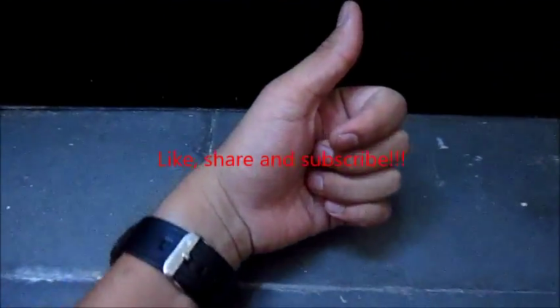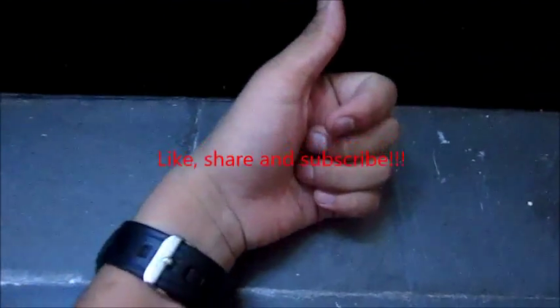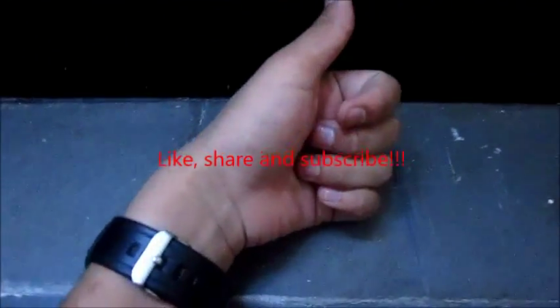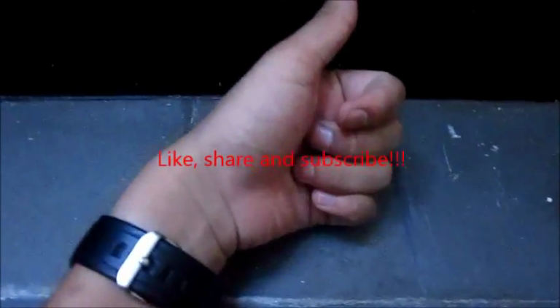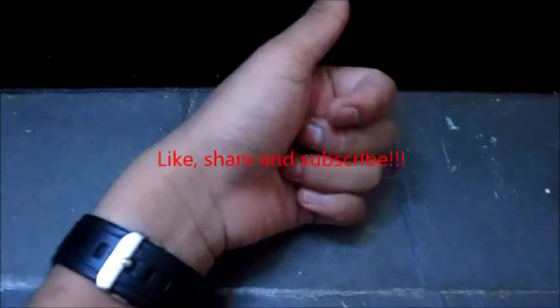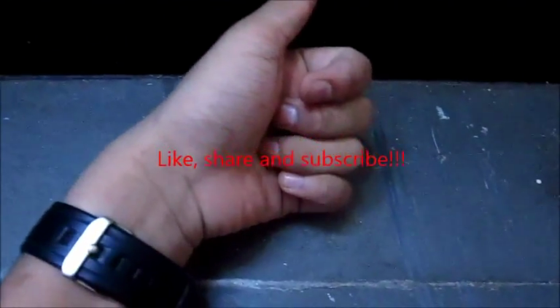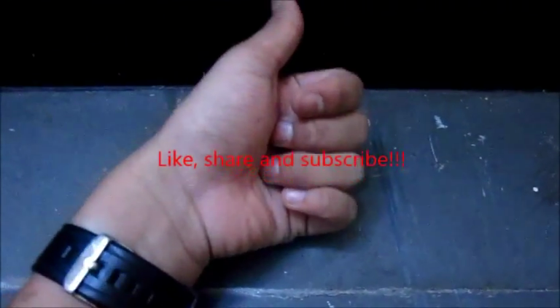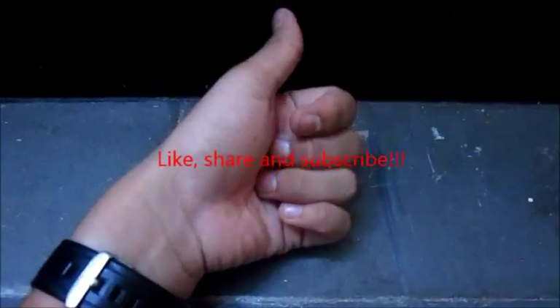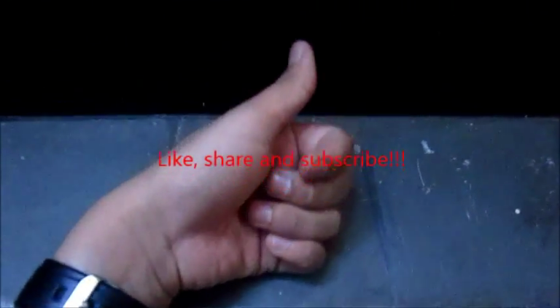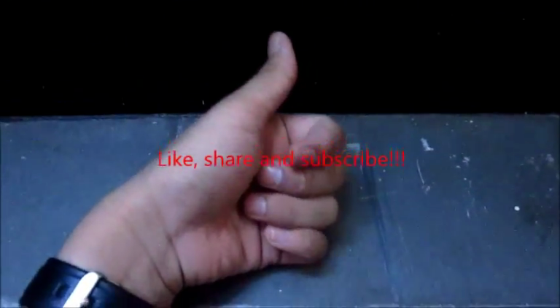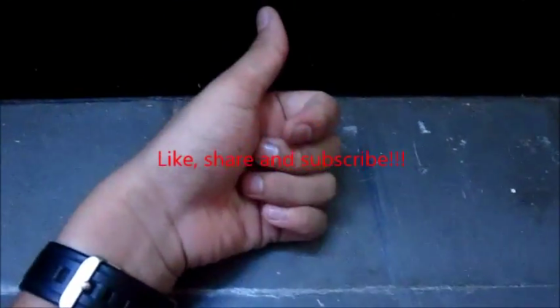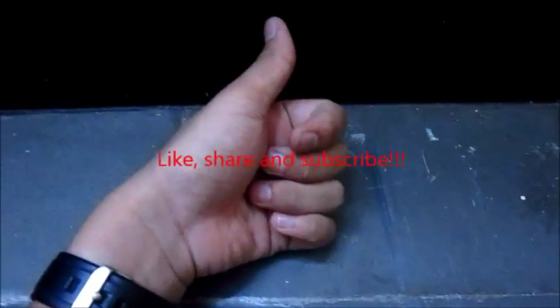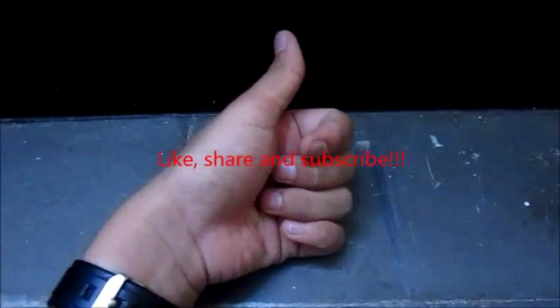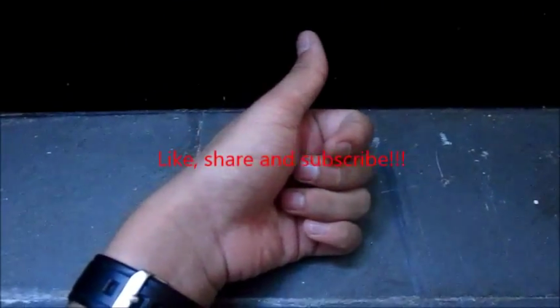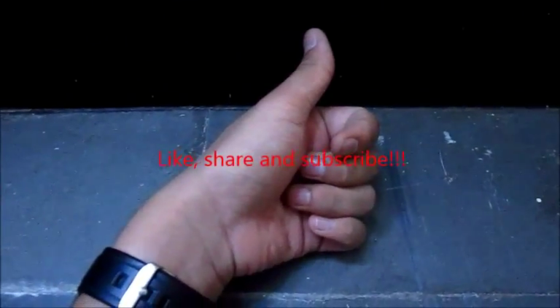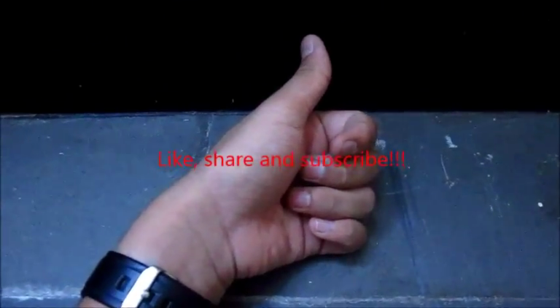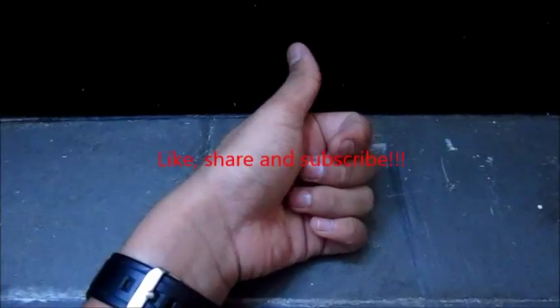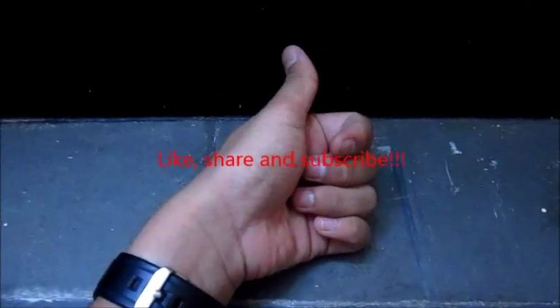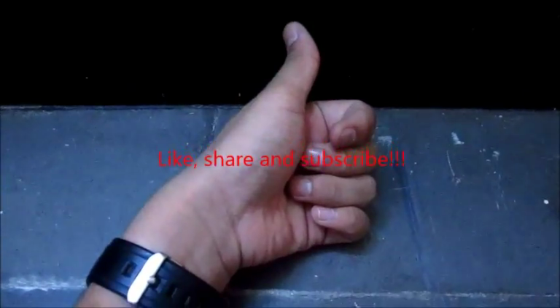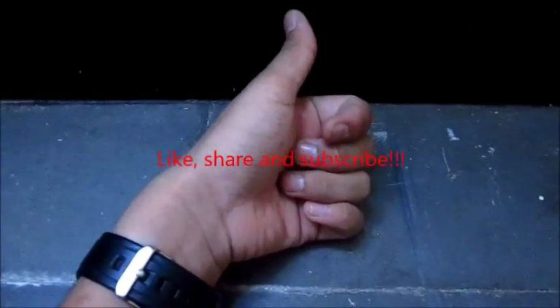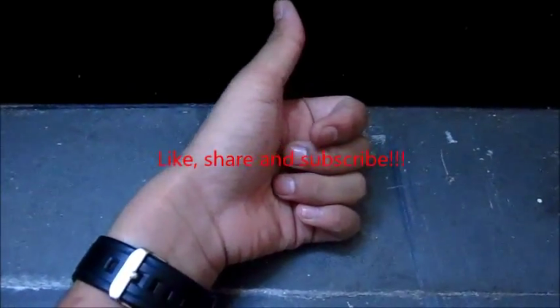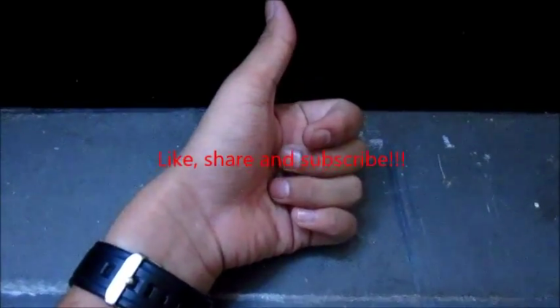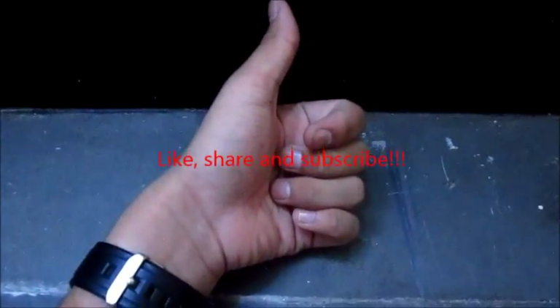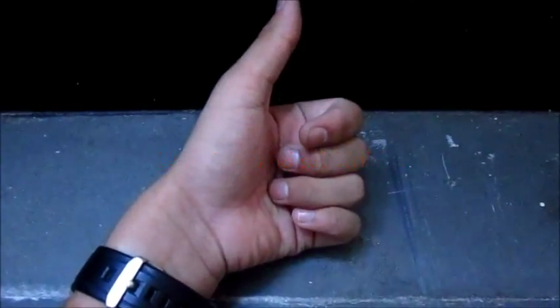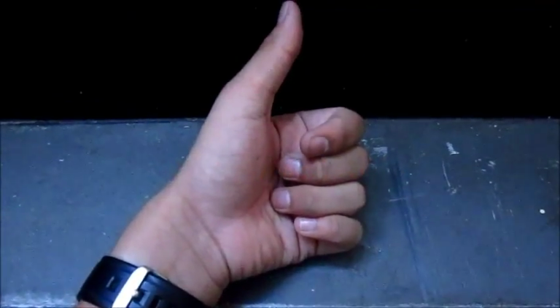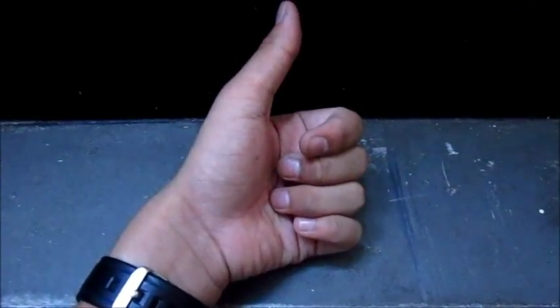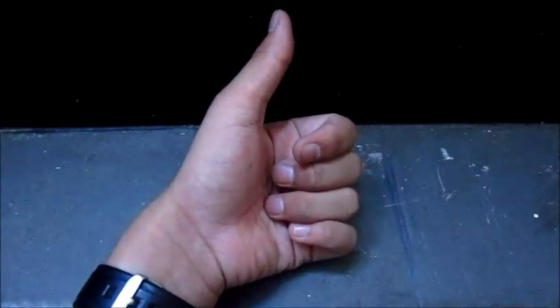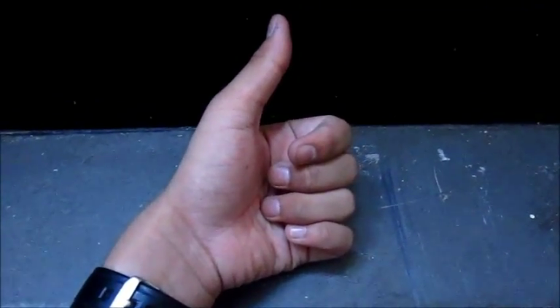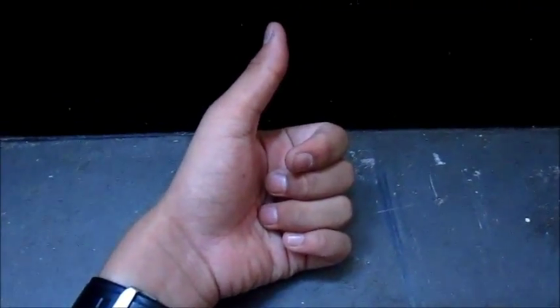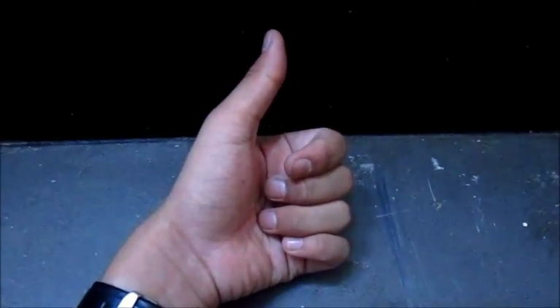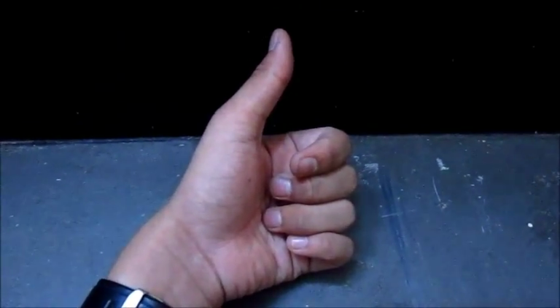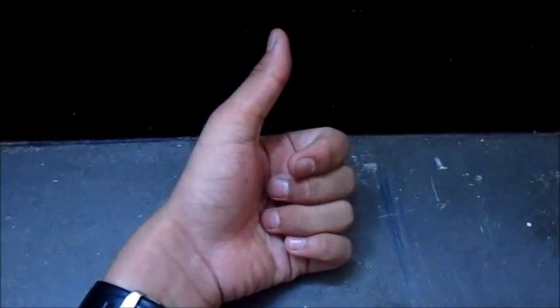Thank you guys for watching. Like, share and subscribe and I'll see you guys in the next video.